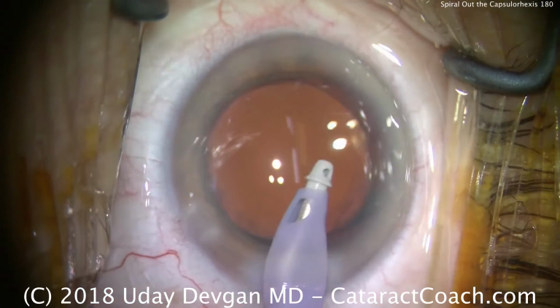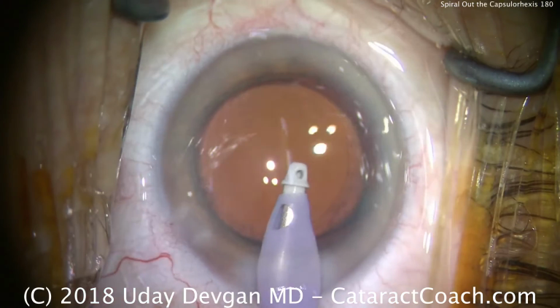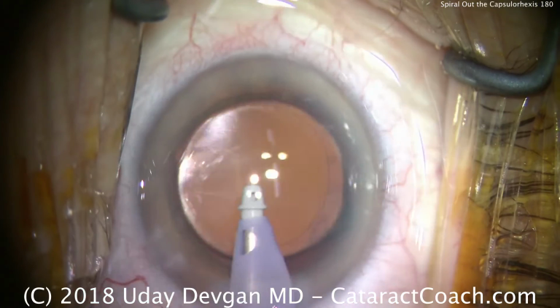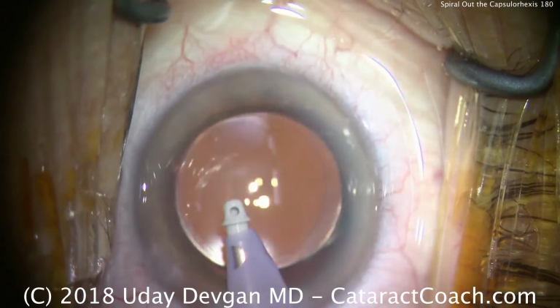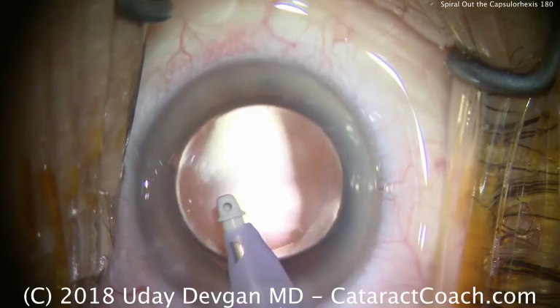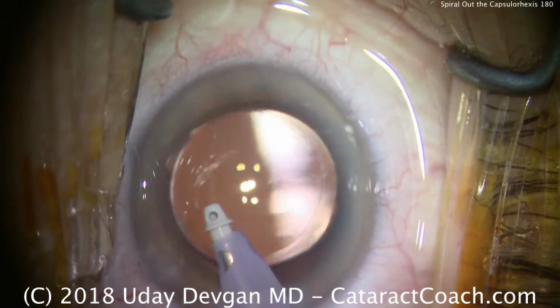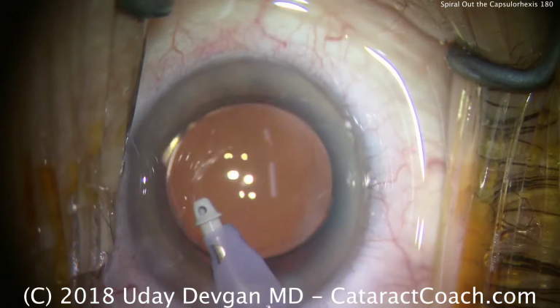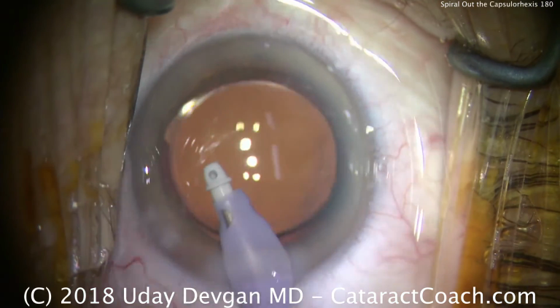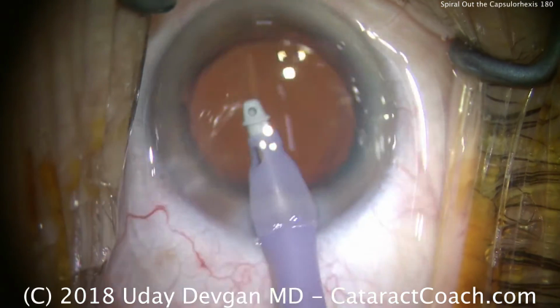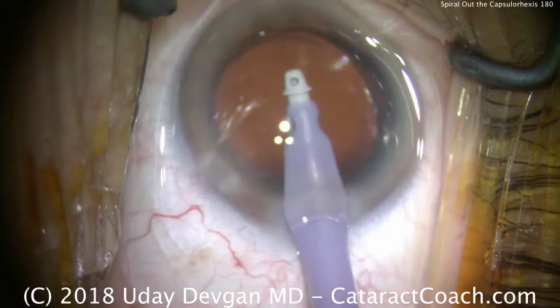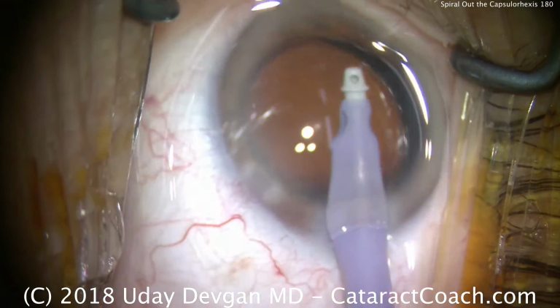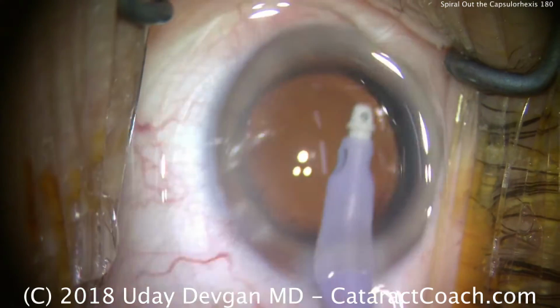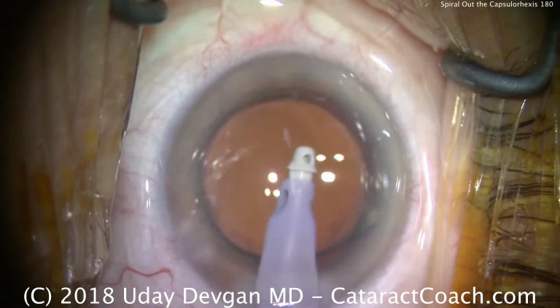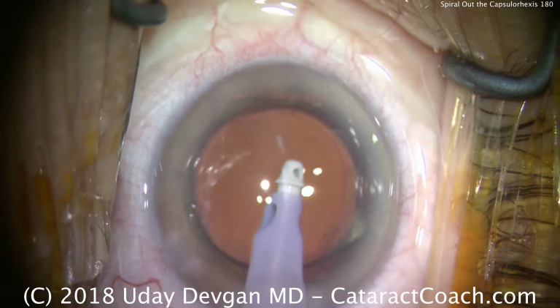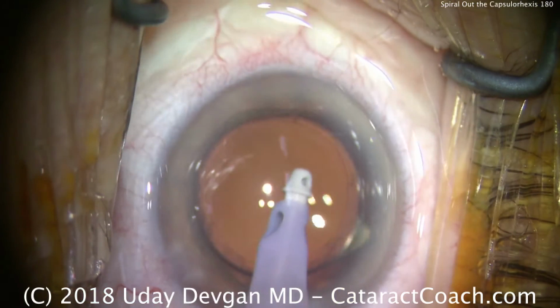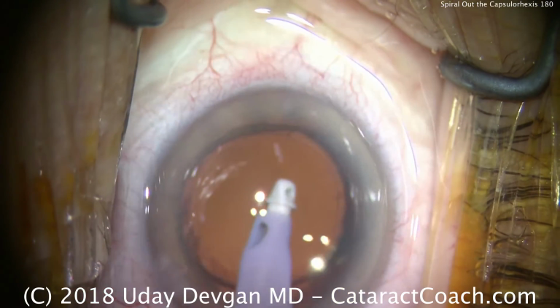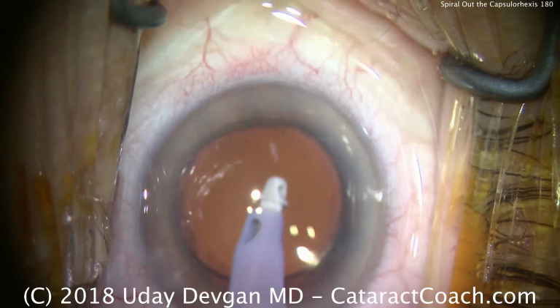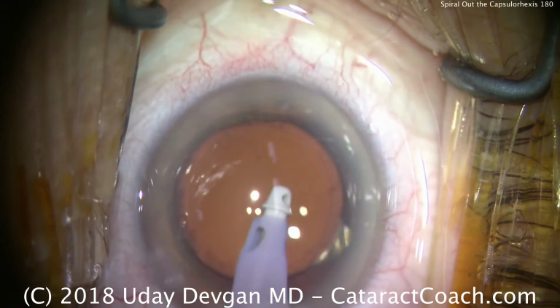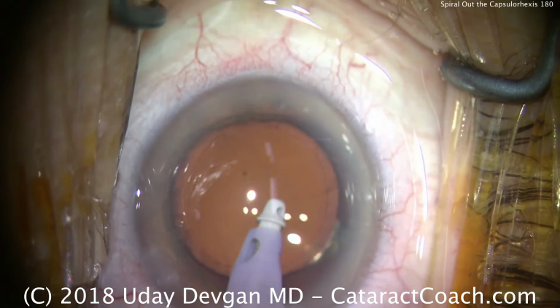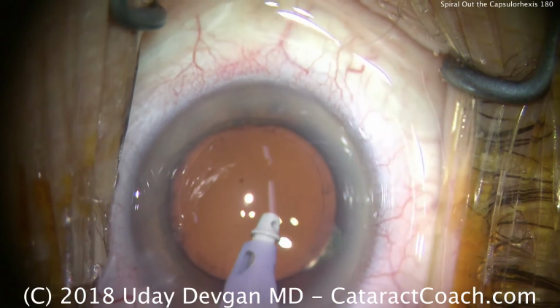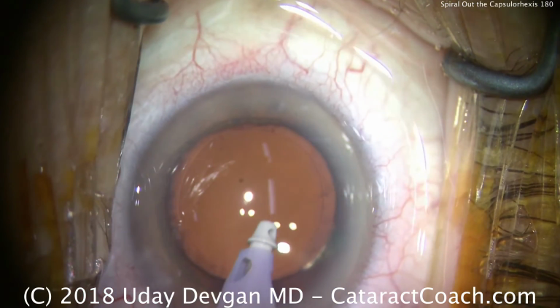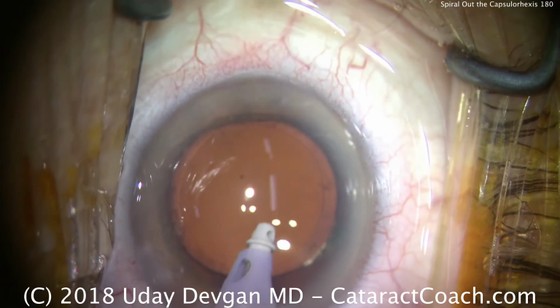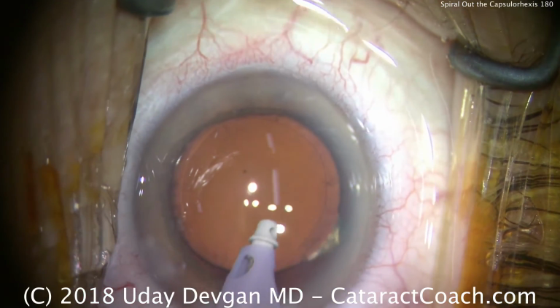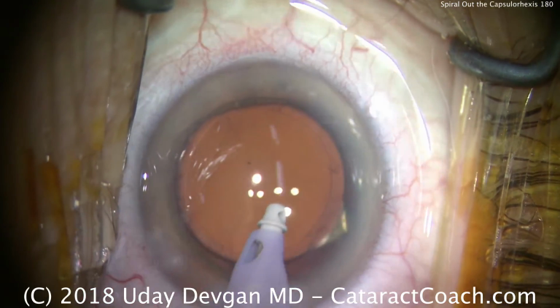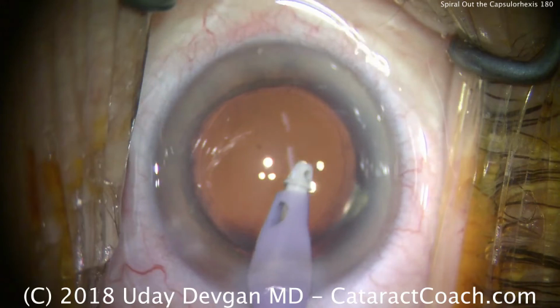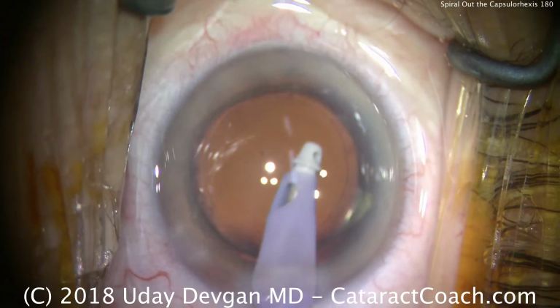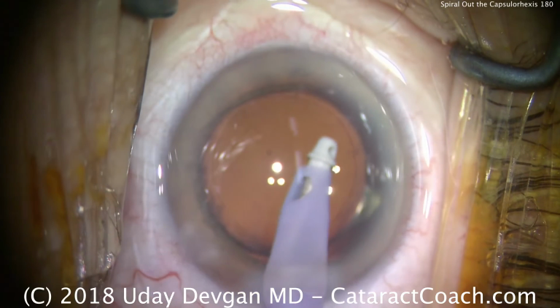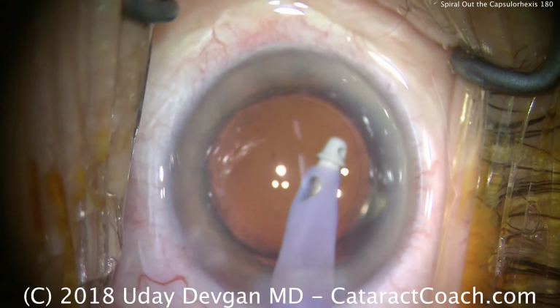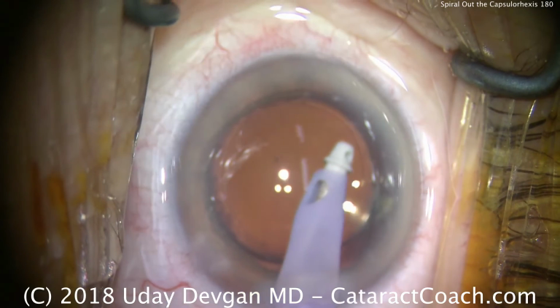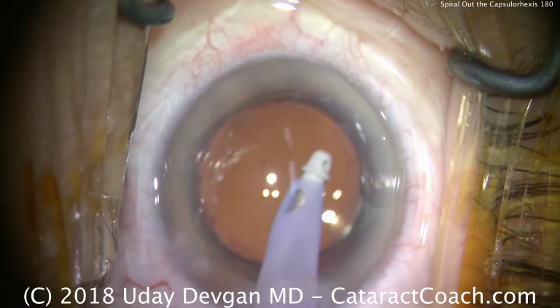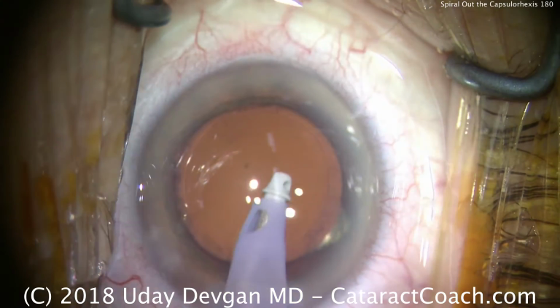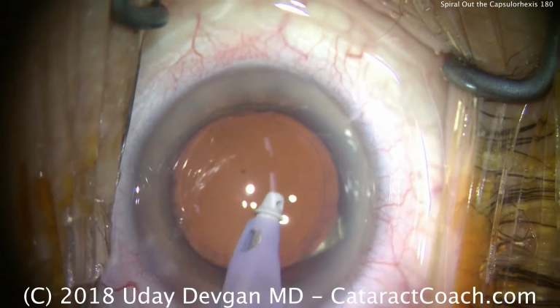Here we are at the end of the case showing that there's the overlap of the rexis on top of the optic, so it turned out to be exactly what we wanted.